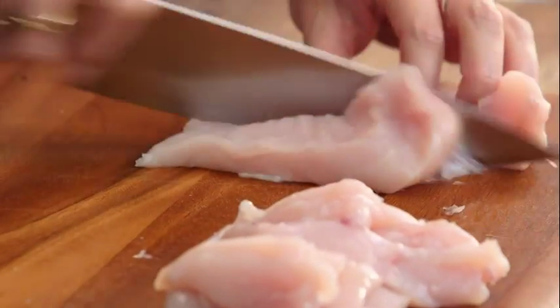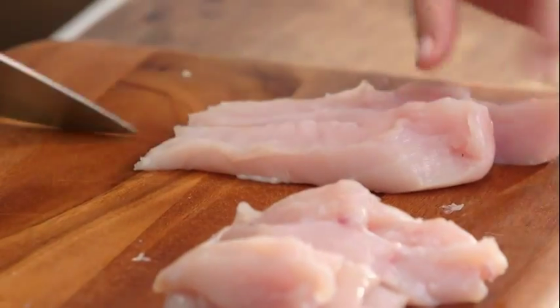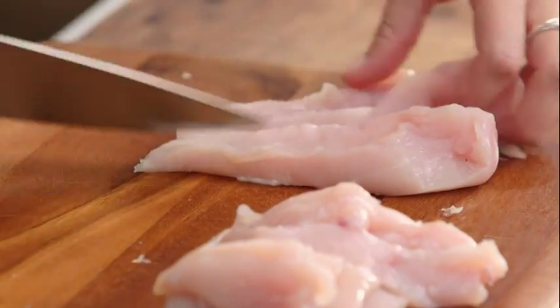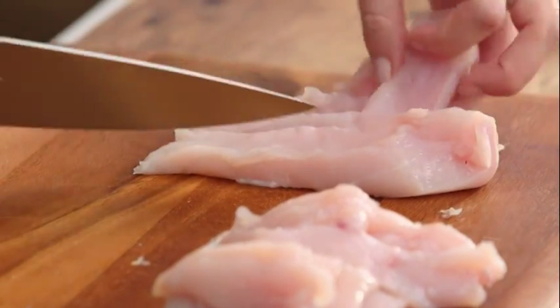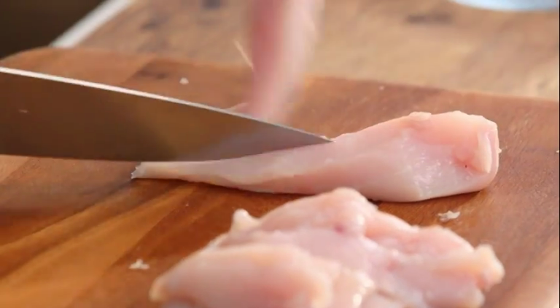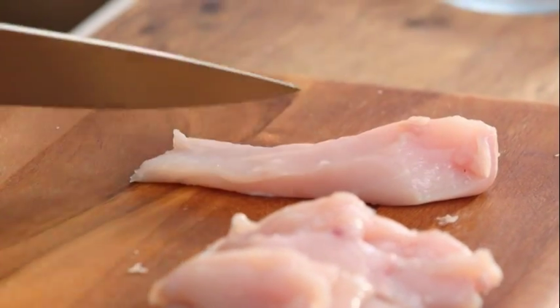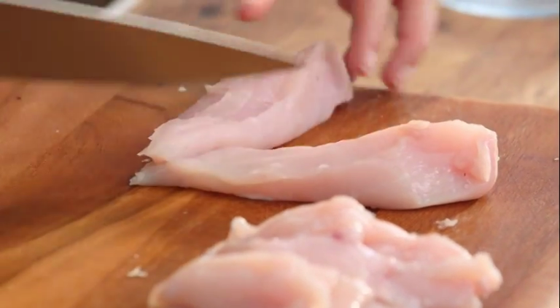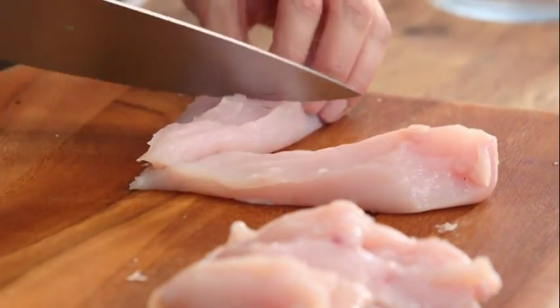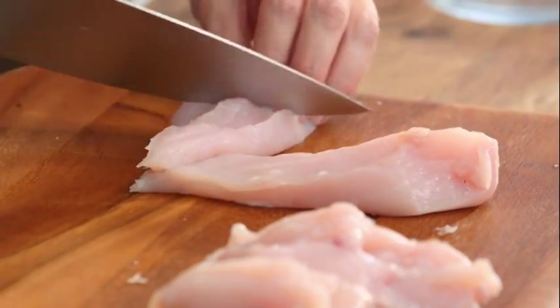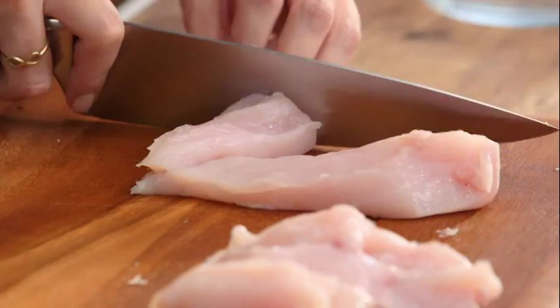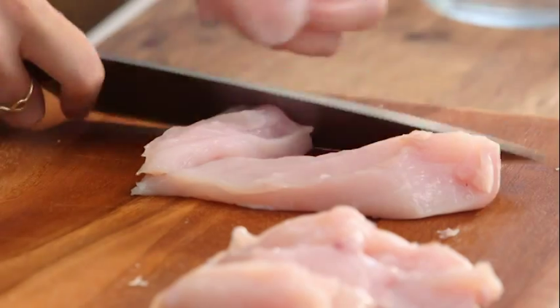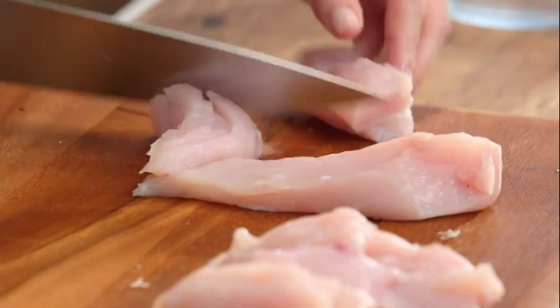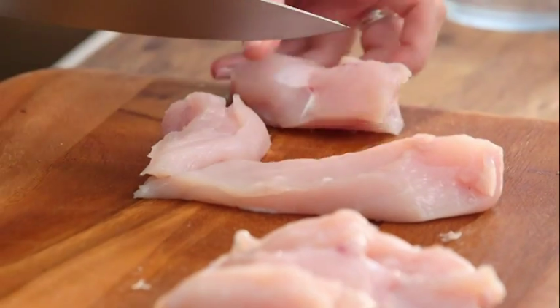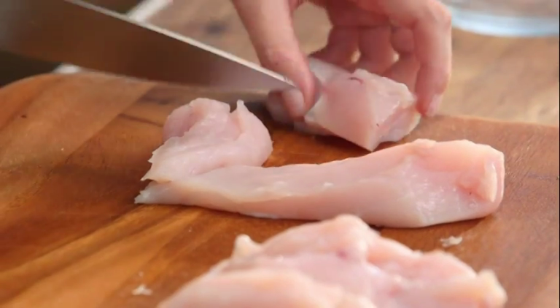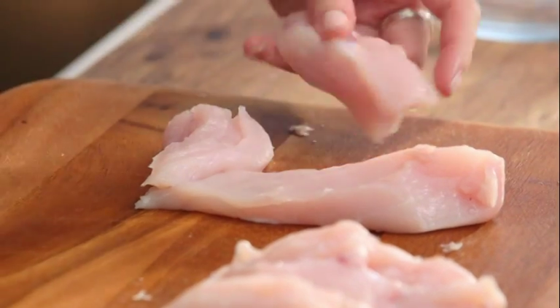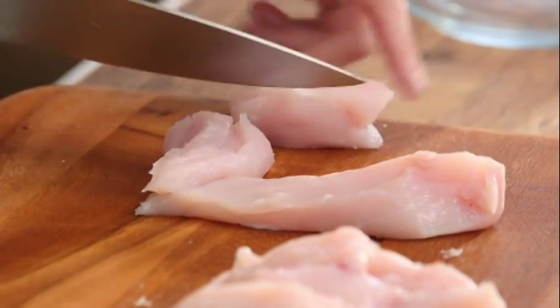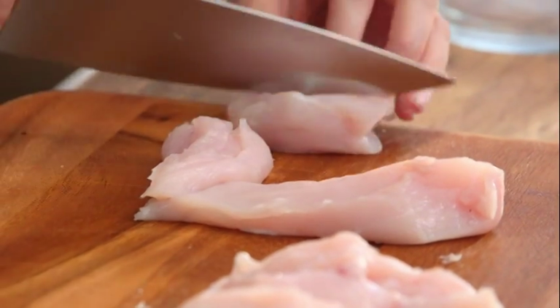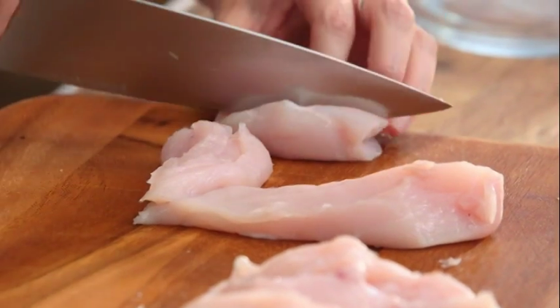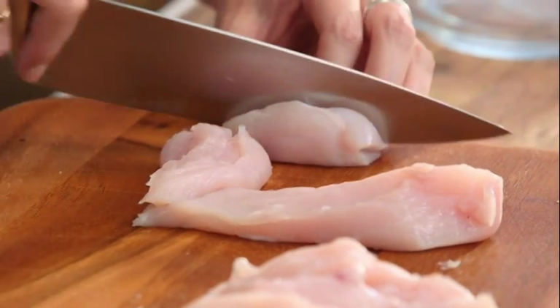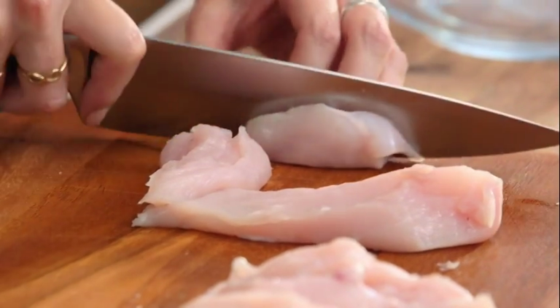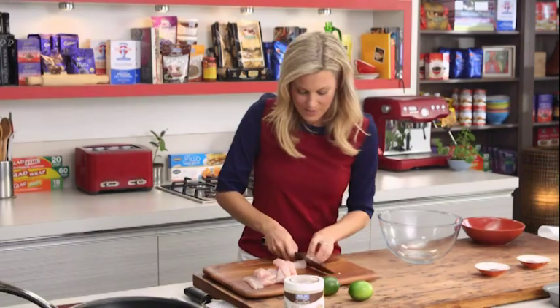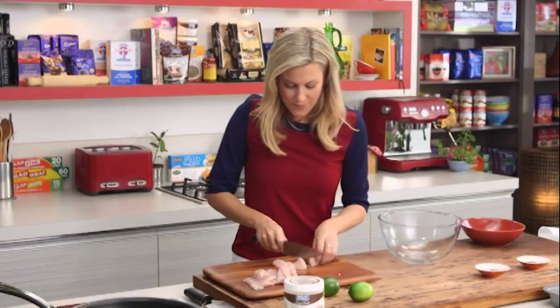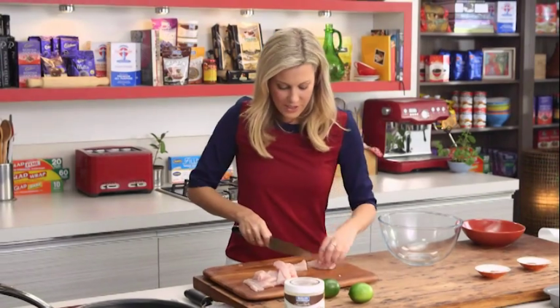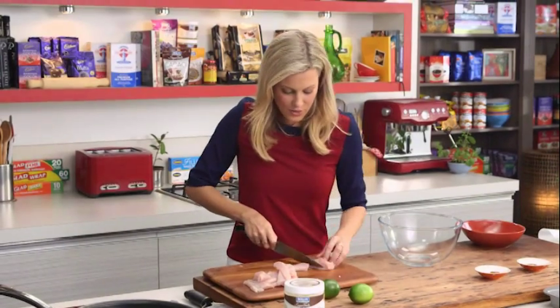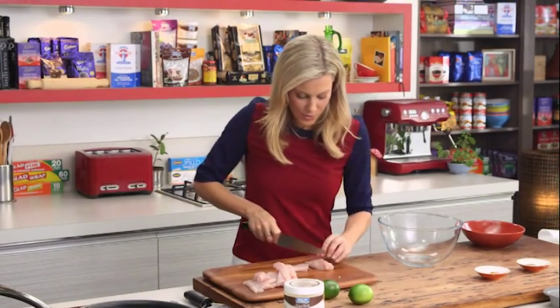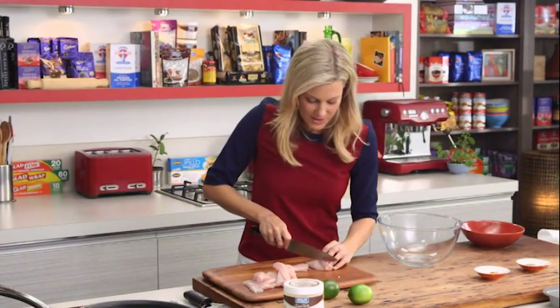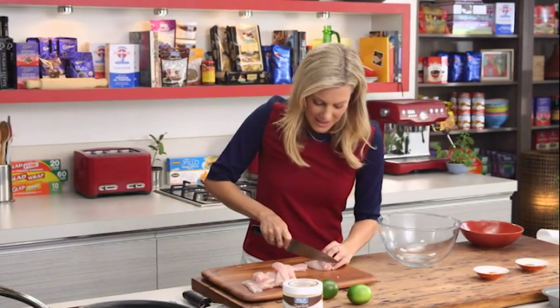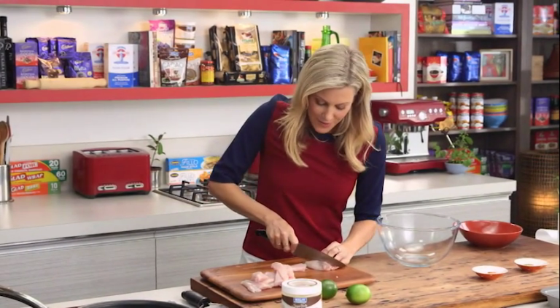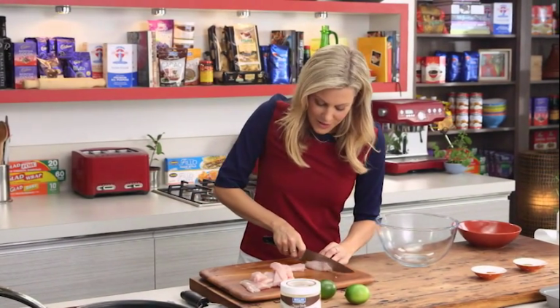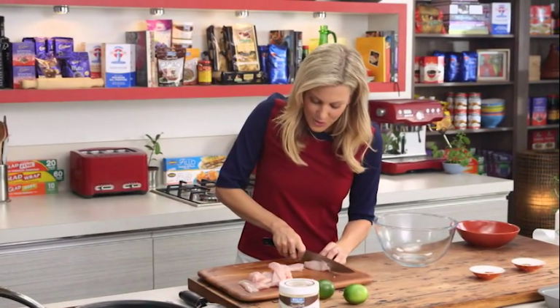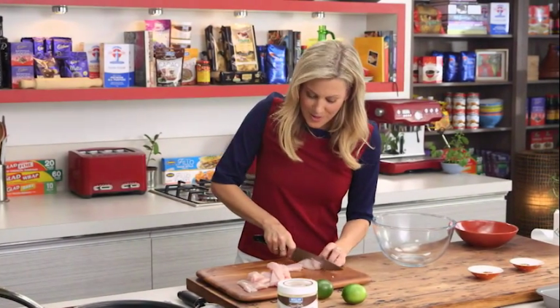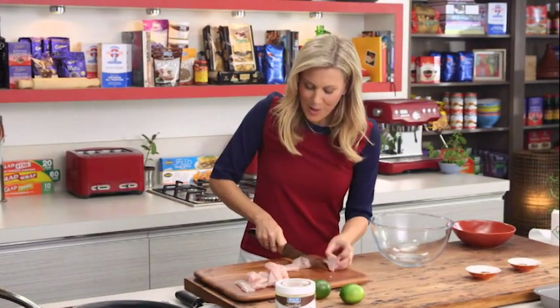I like to use chicken breast for this recipe because of course there's no fat in it whatsoever and it just cooks faster. The tenderloin comes off very easily — we'll slice the other chicken breast straight down the middle the same way.